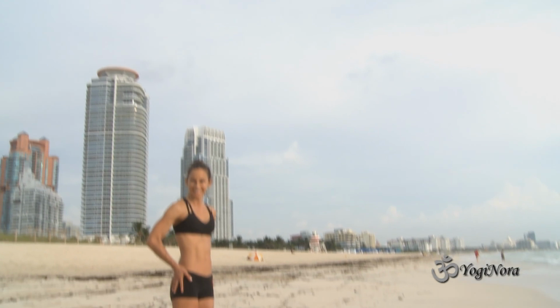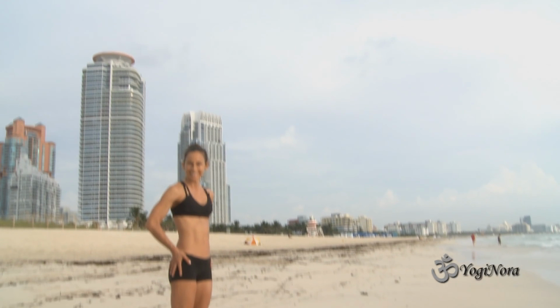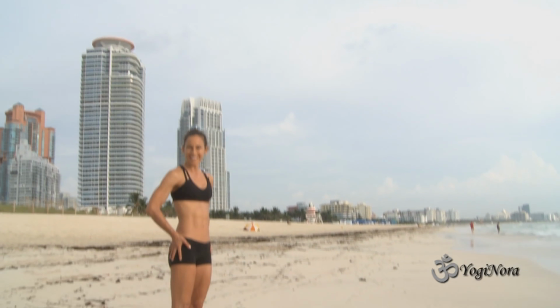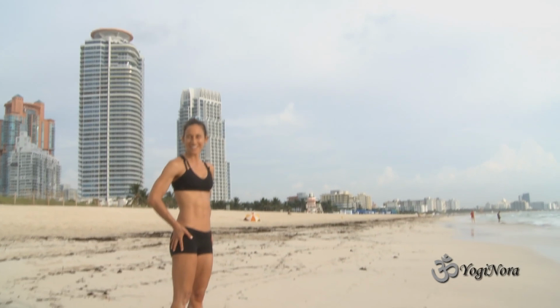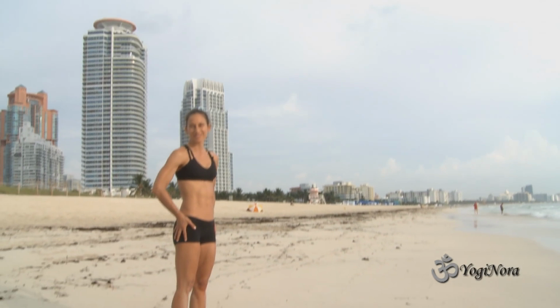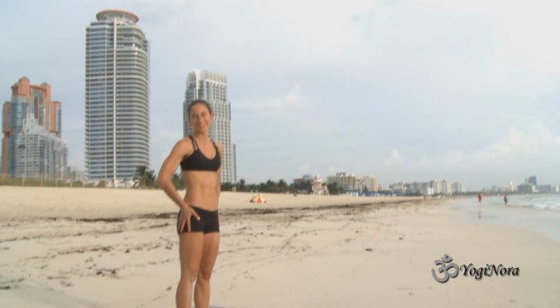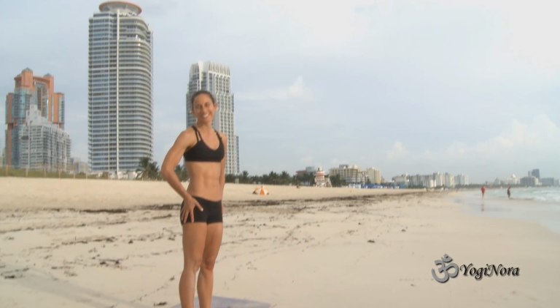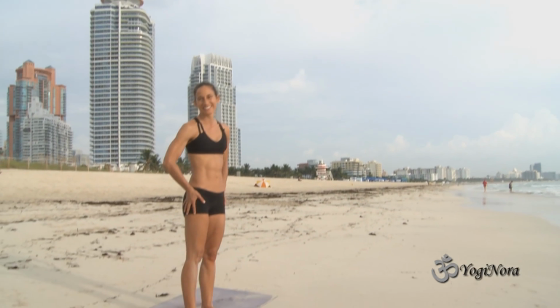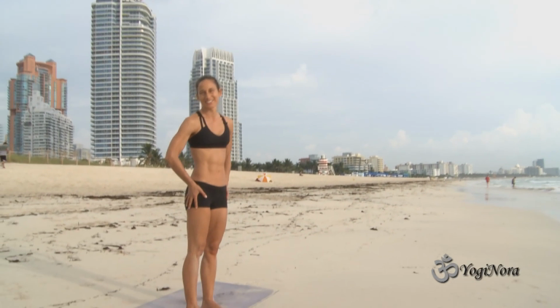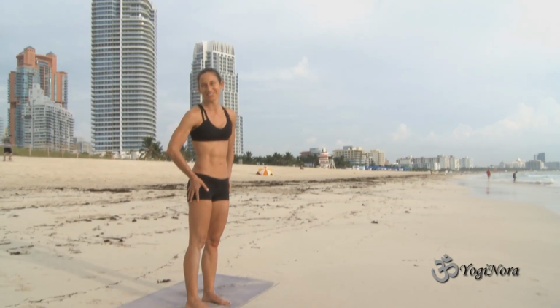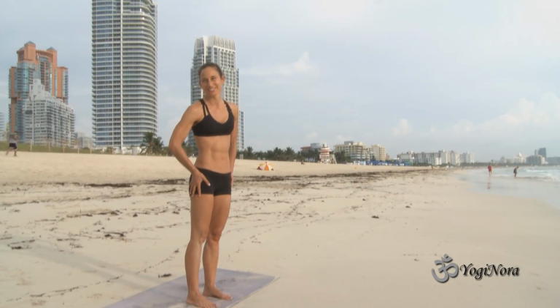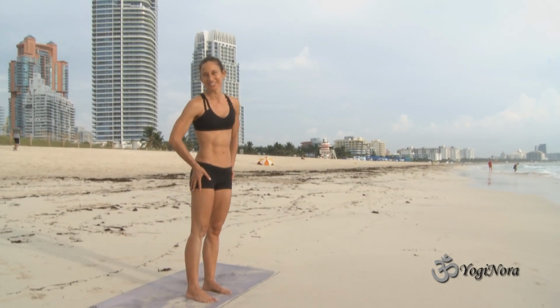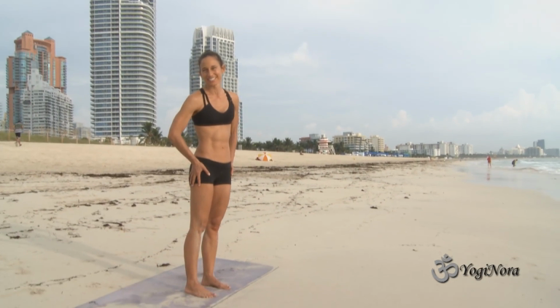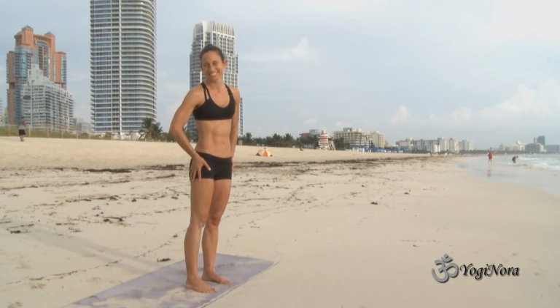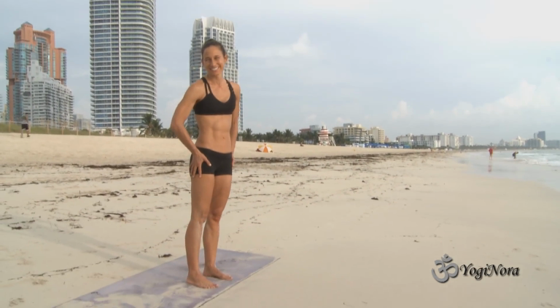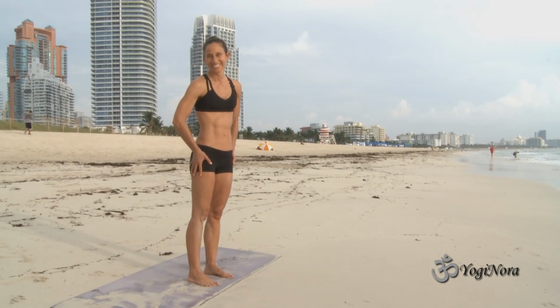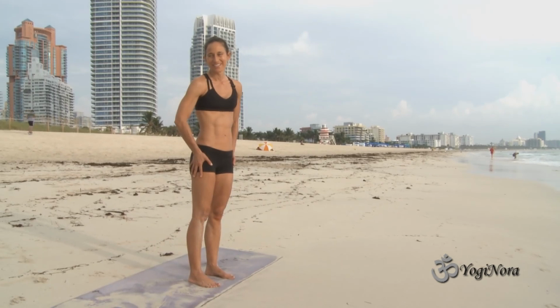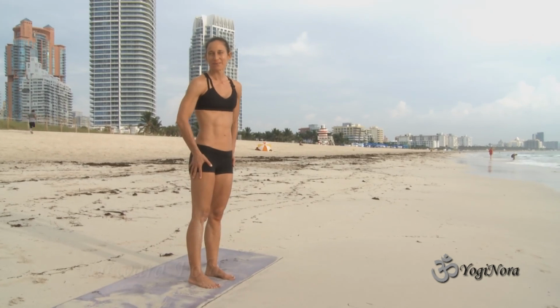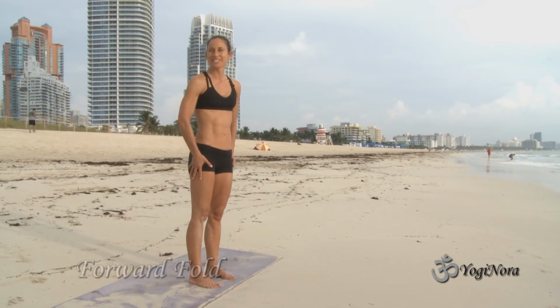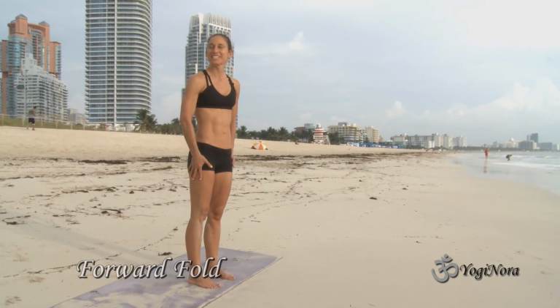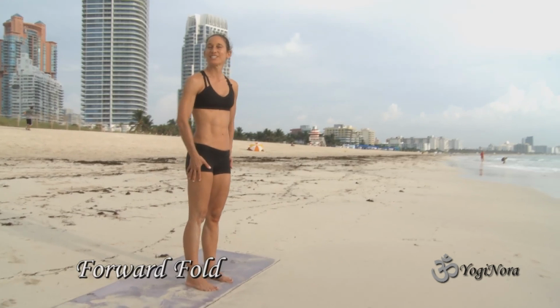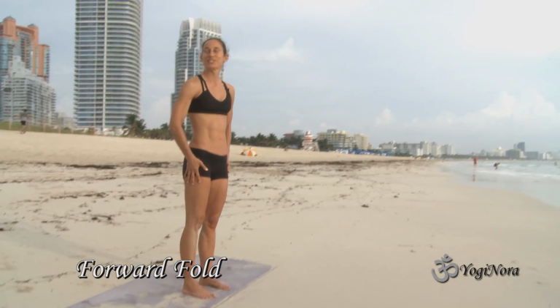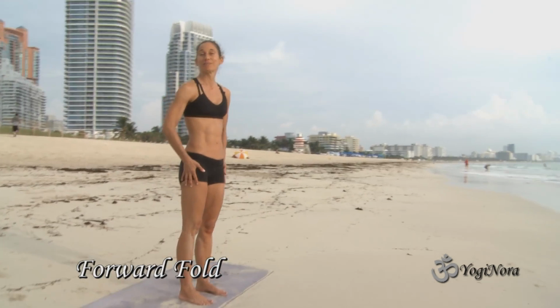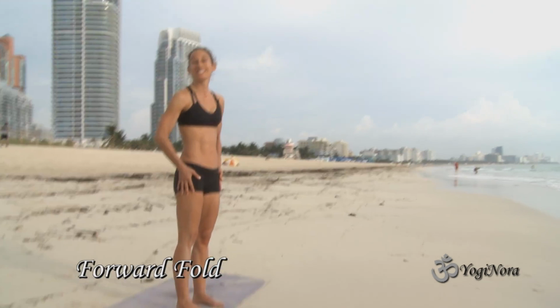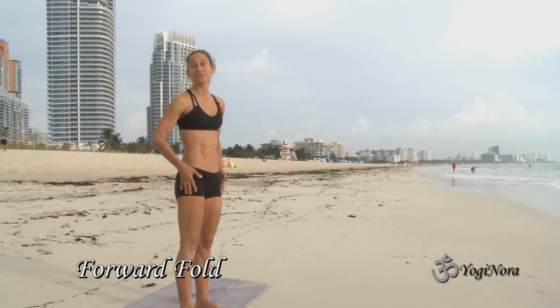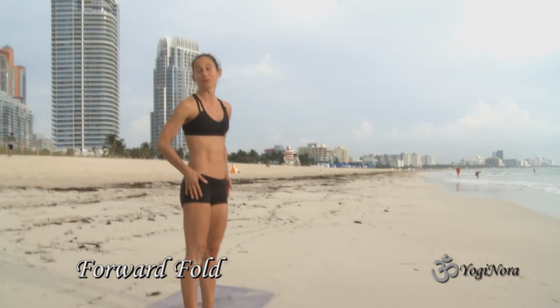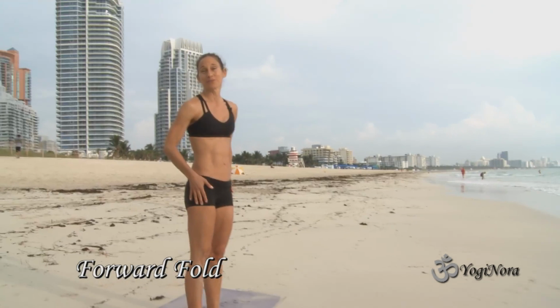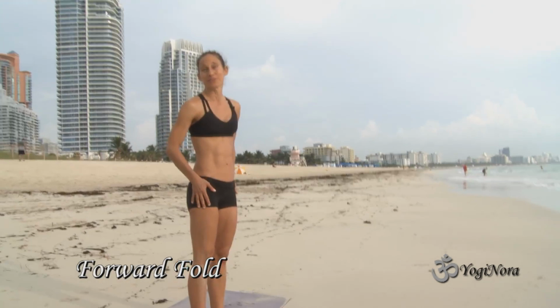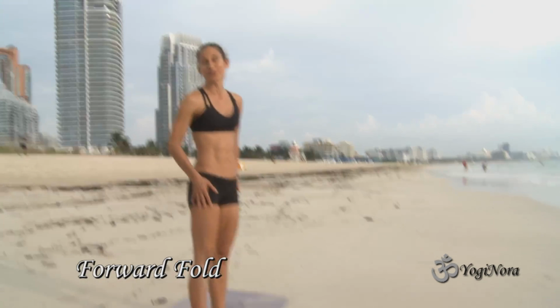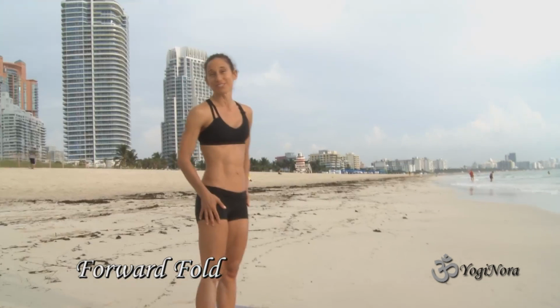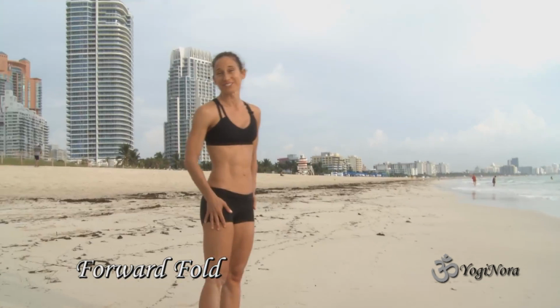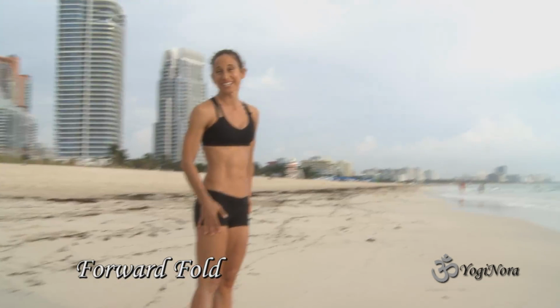Hi everybody, it's Yogi Nora. We're just going to do some easy forward folds, okay?